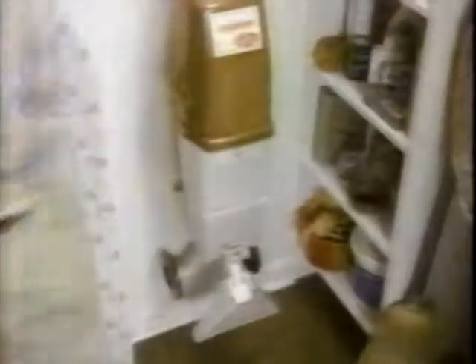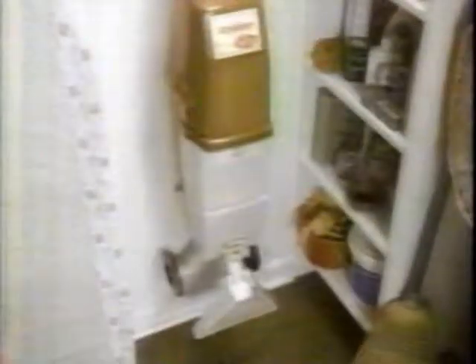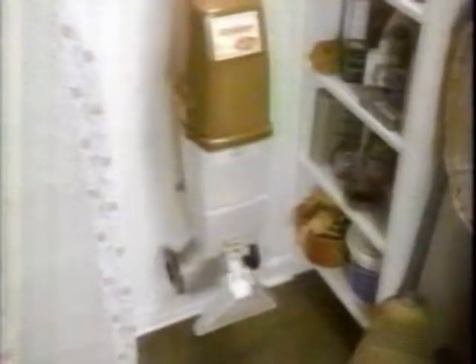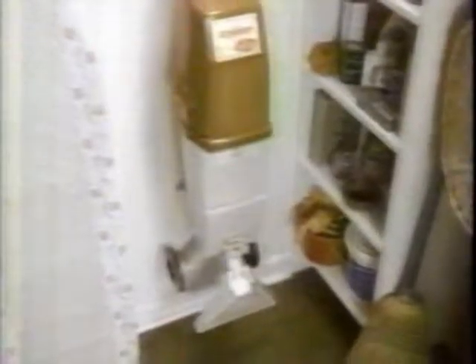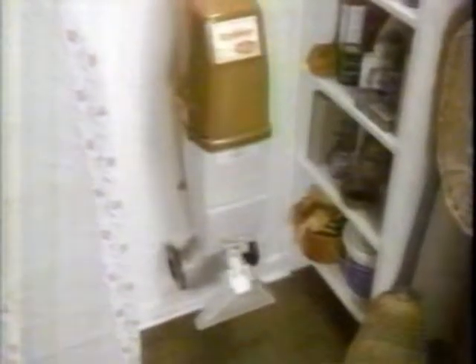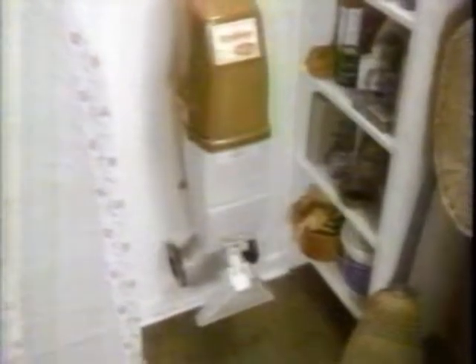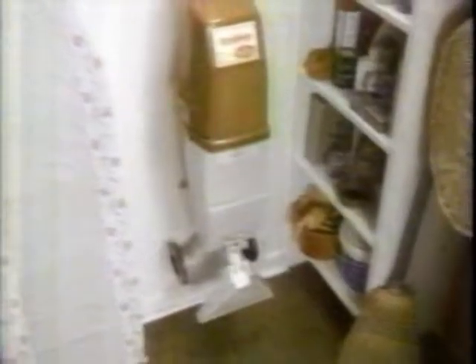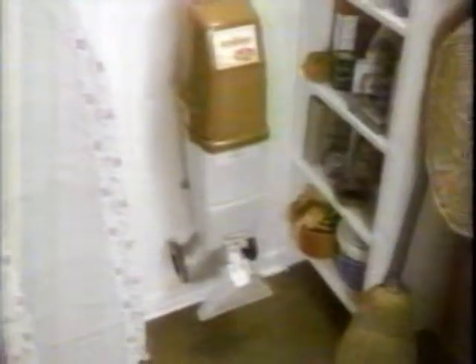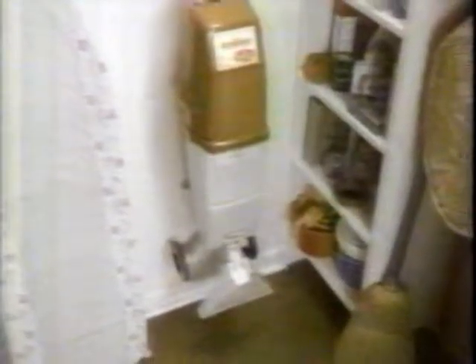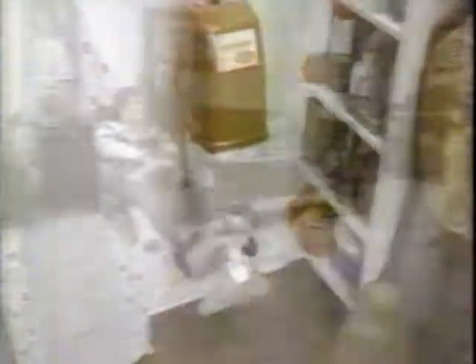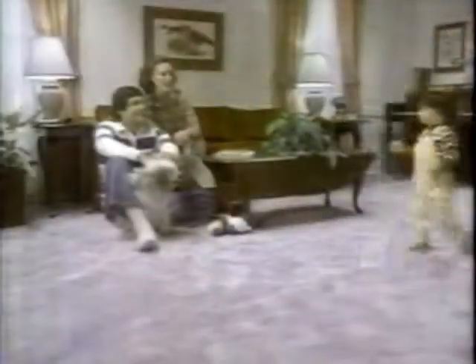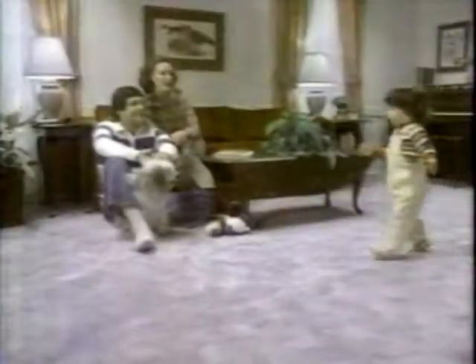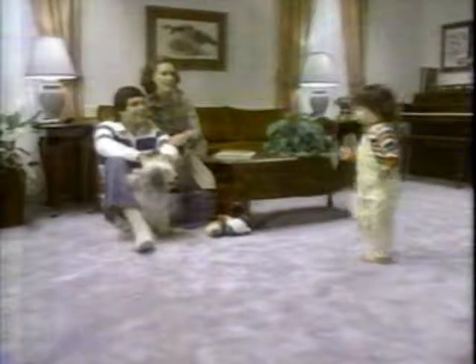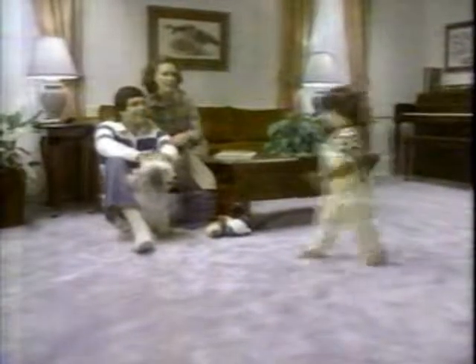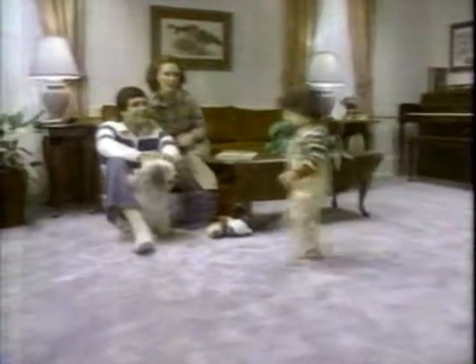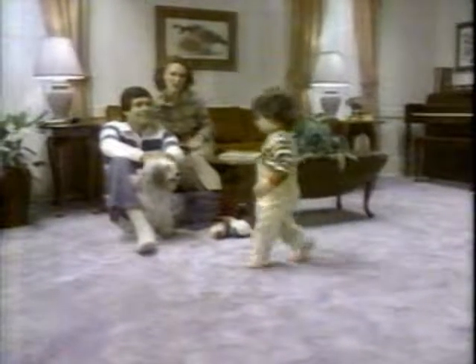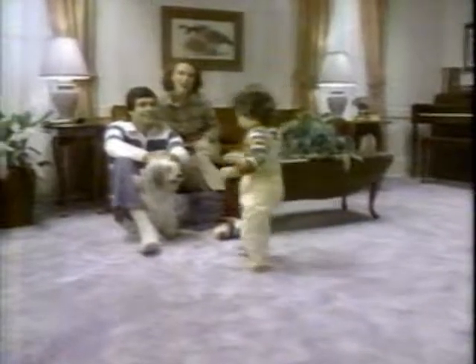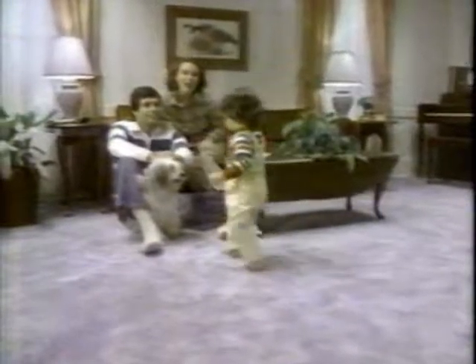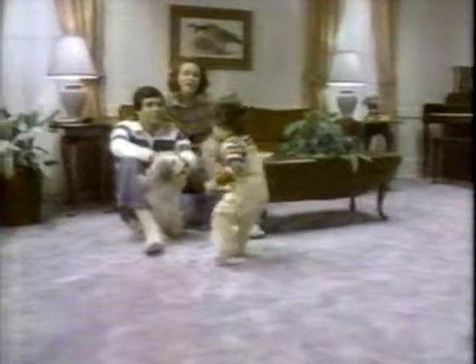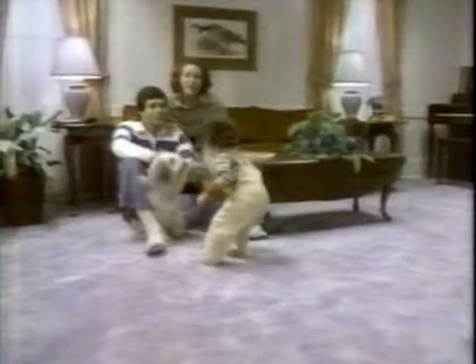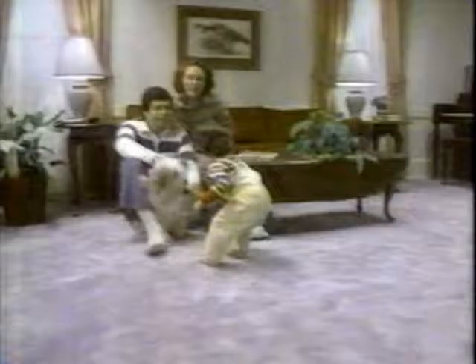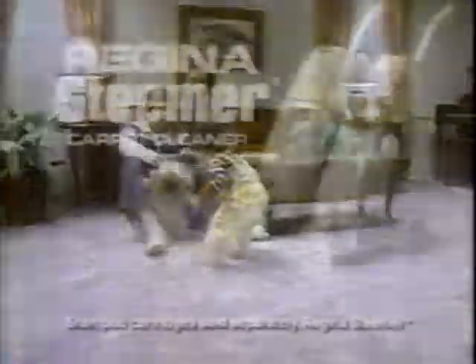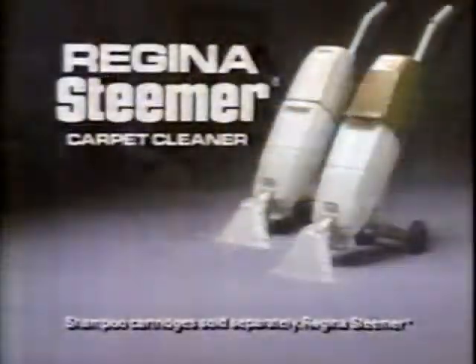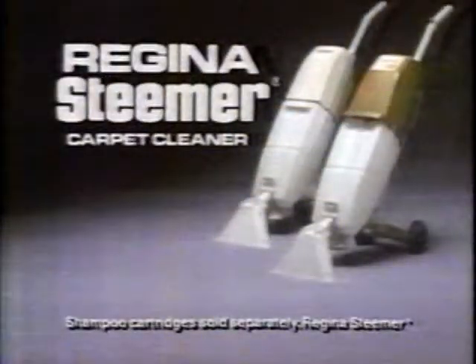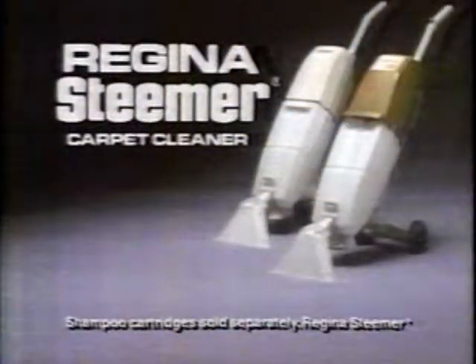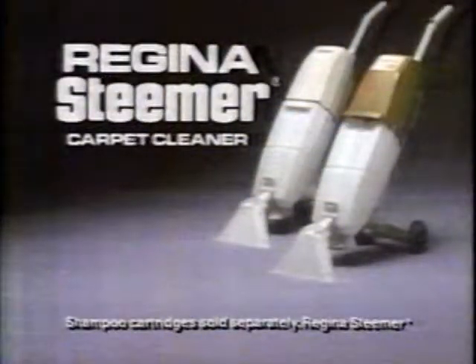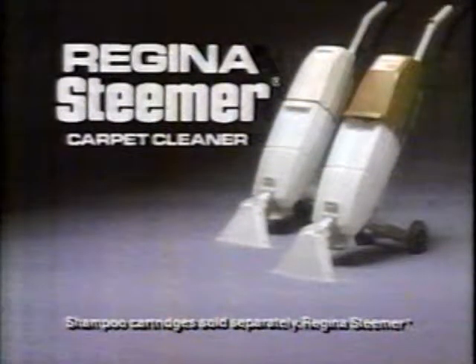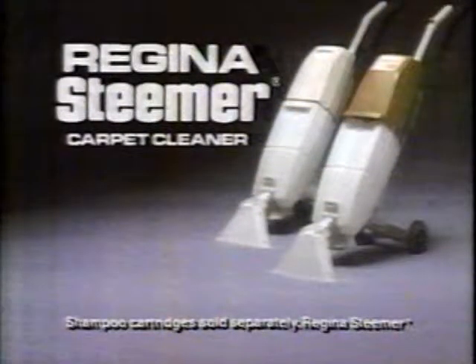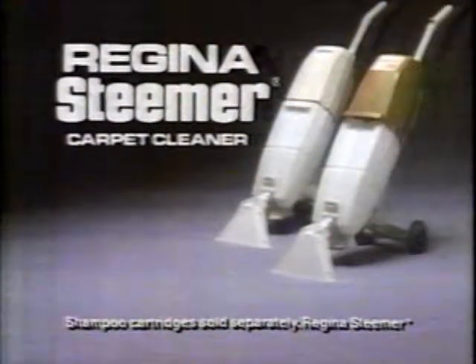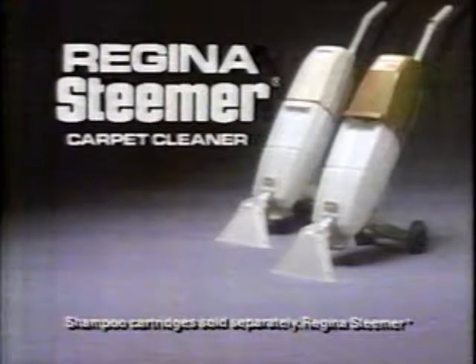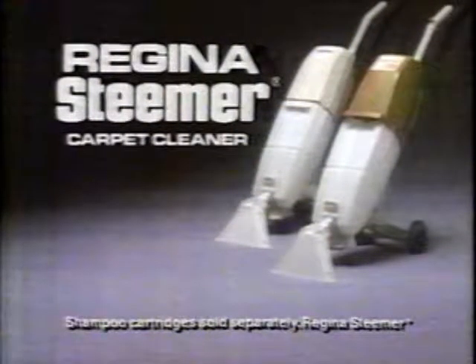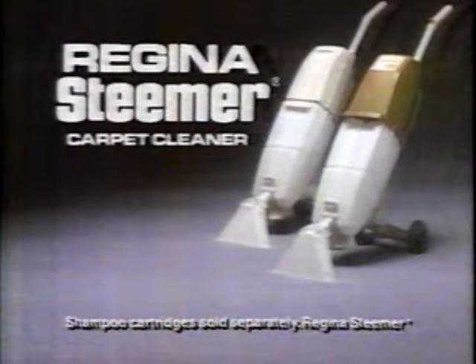For less than you ever thought you'd pay, clean your carpets a whole new way. The Regina Steamer Carpet Cleaner.